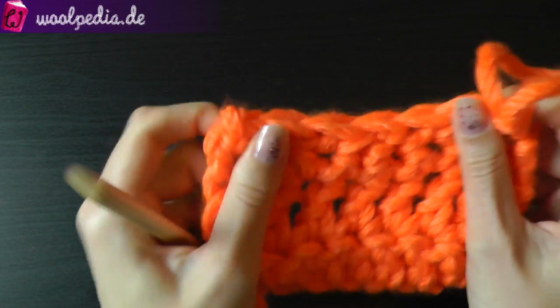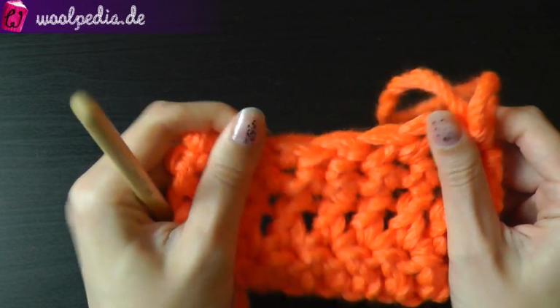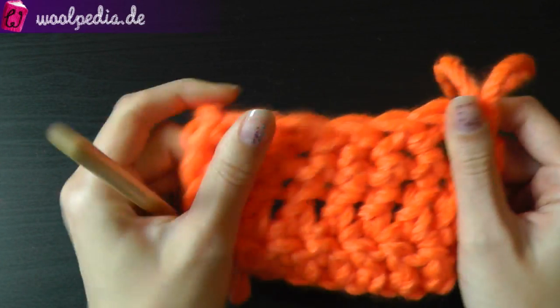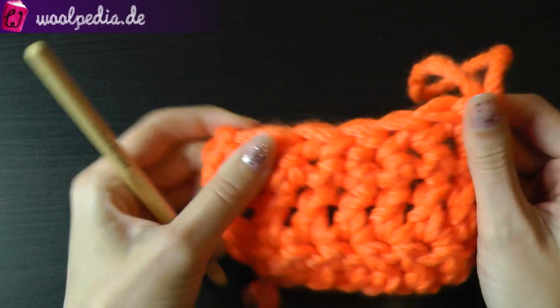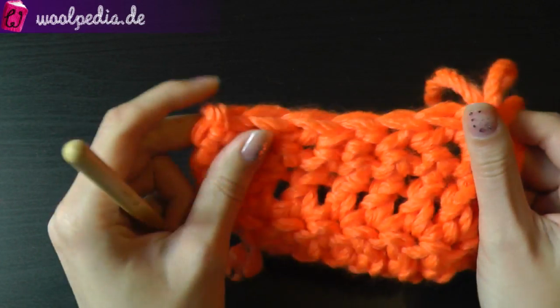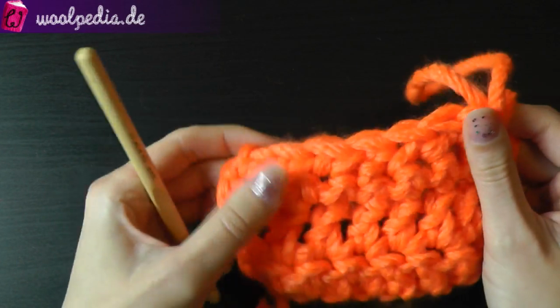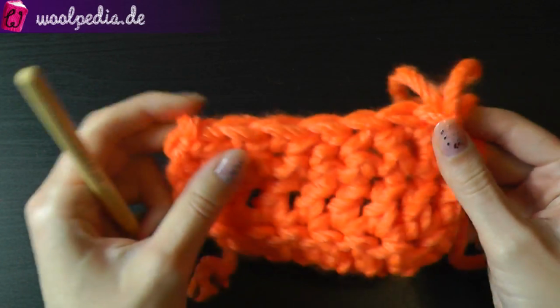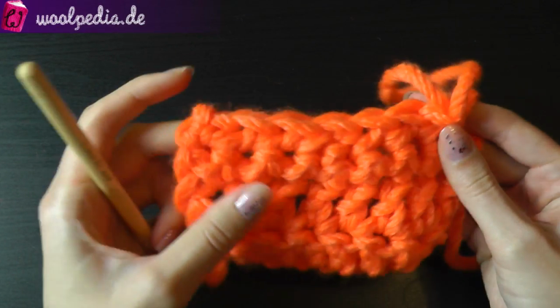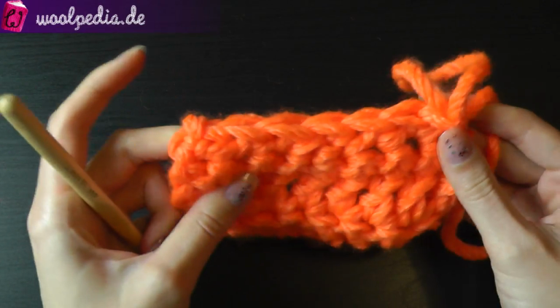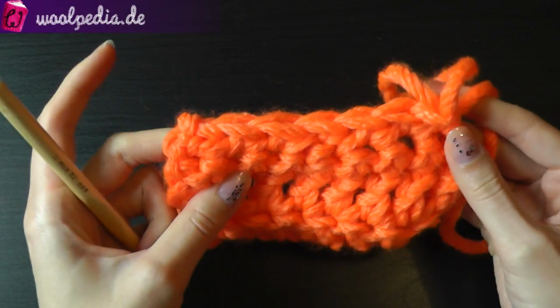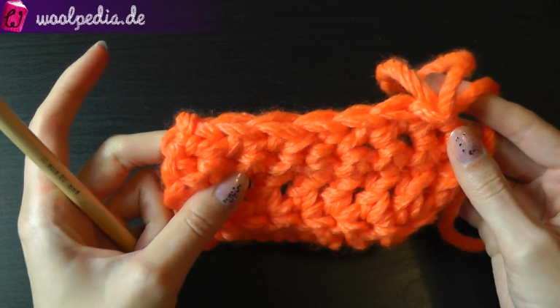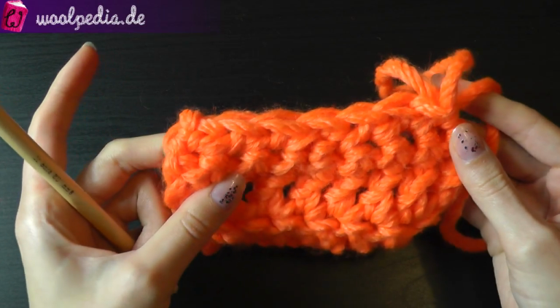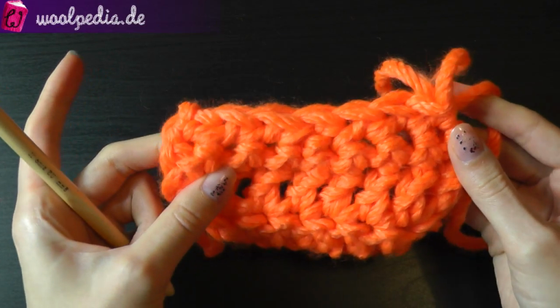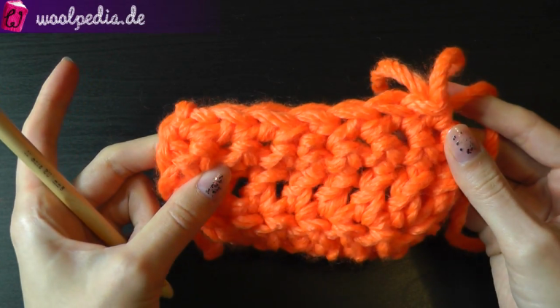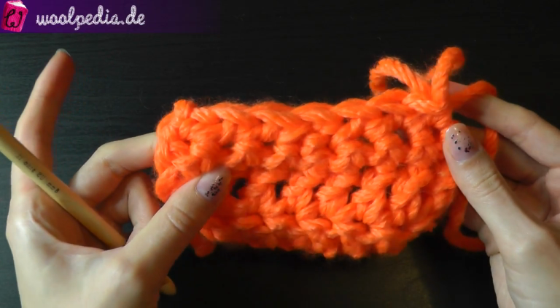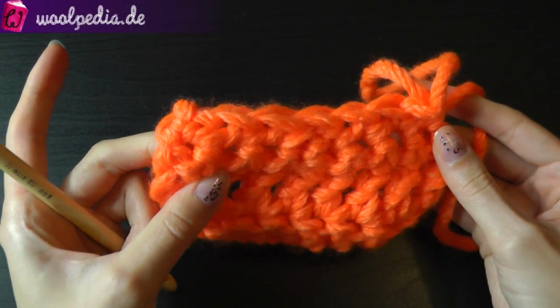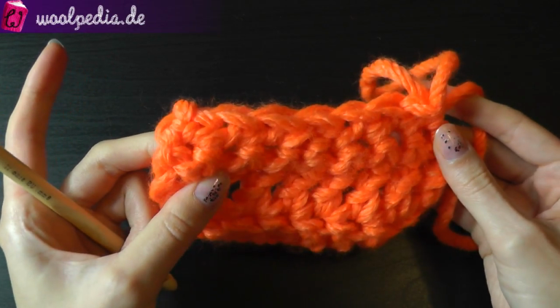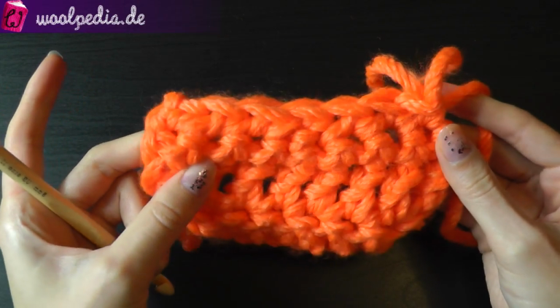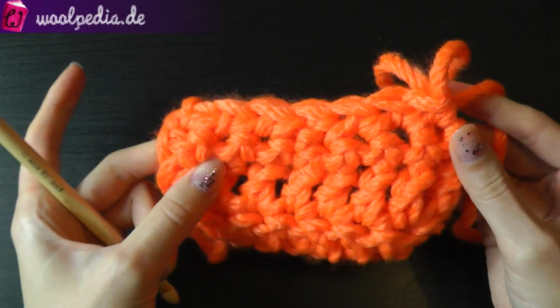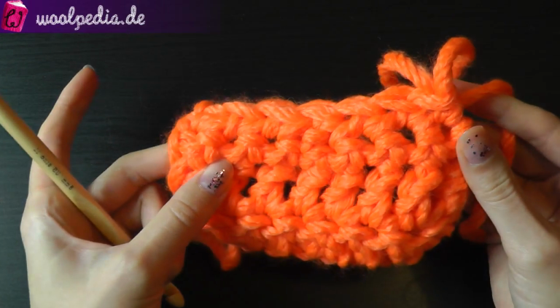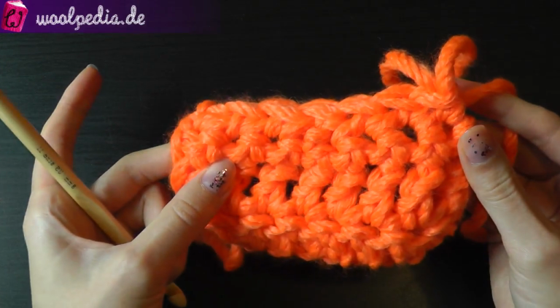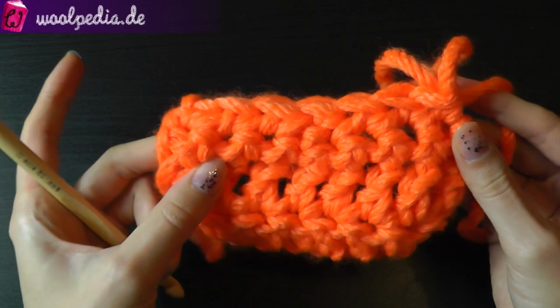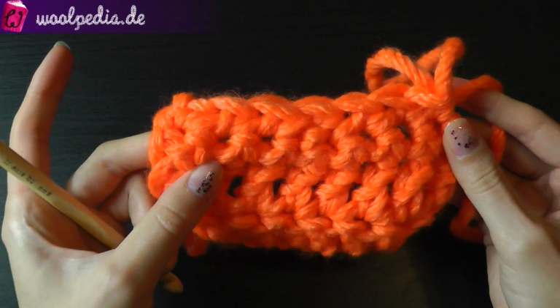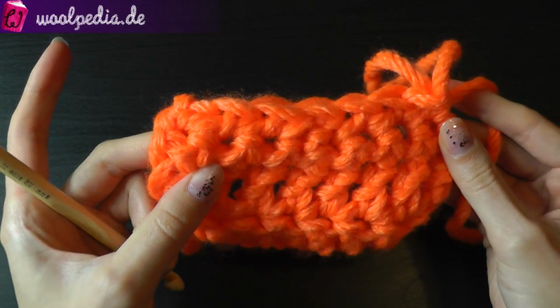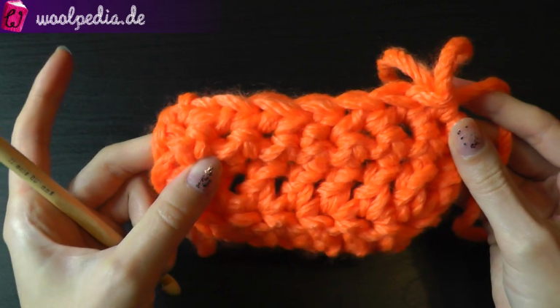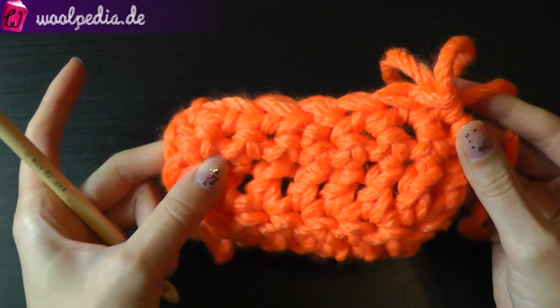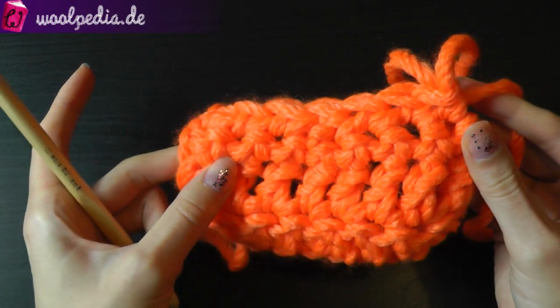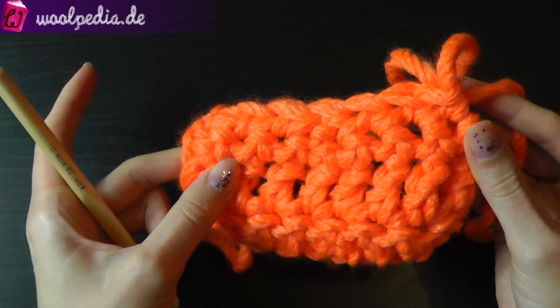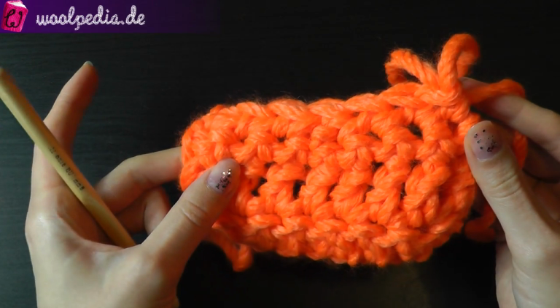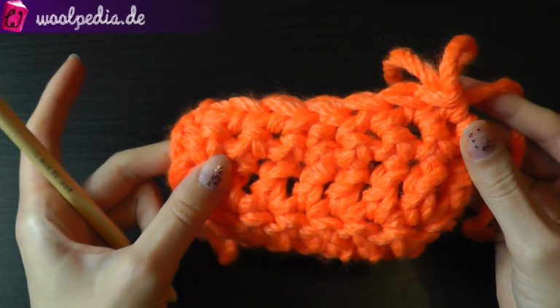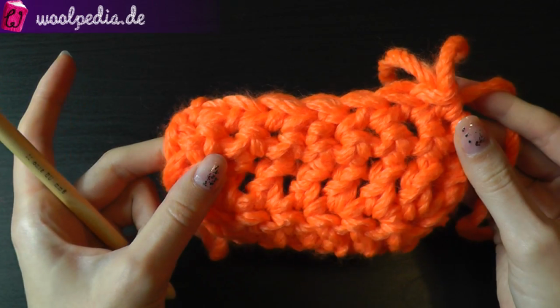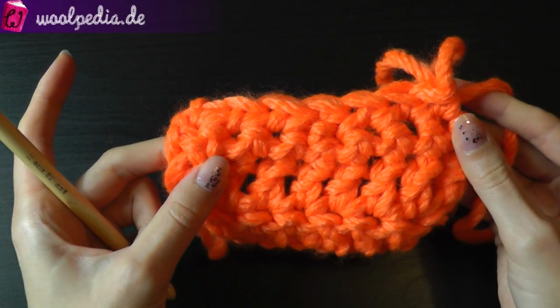And this is your work — you cannot see the decrease anymore.